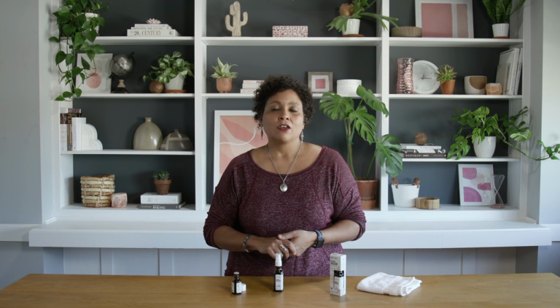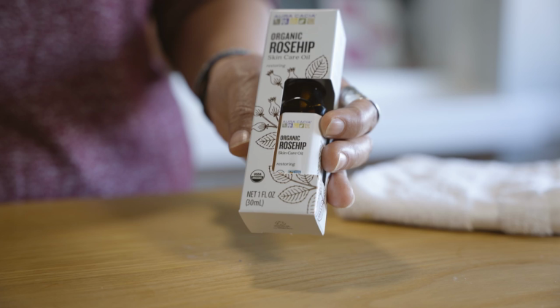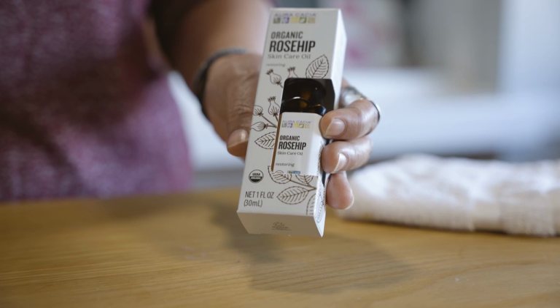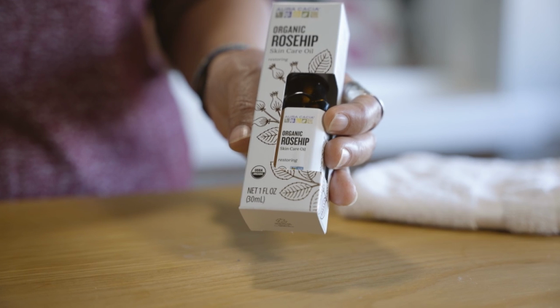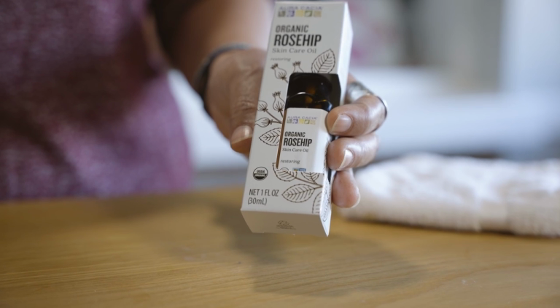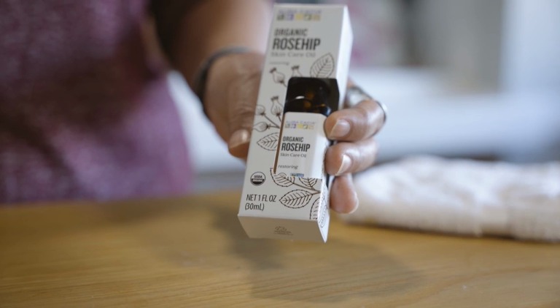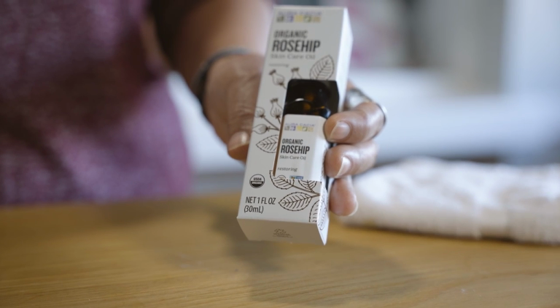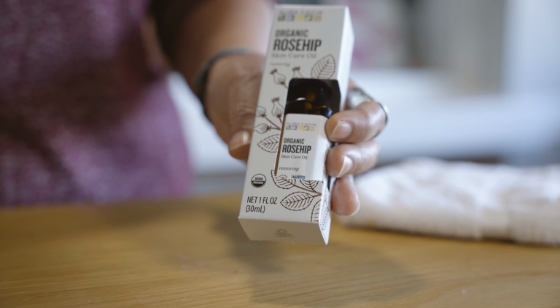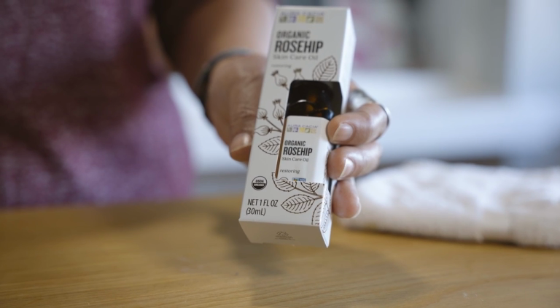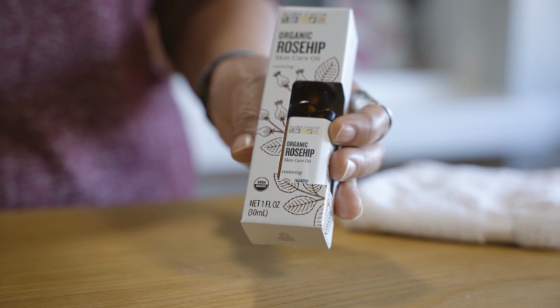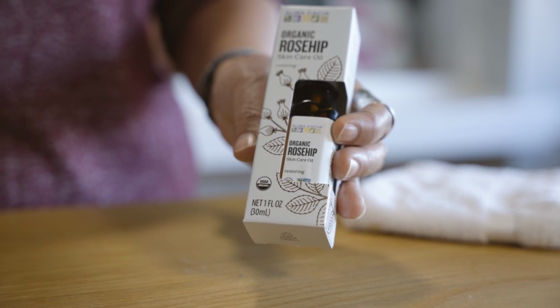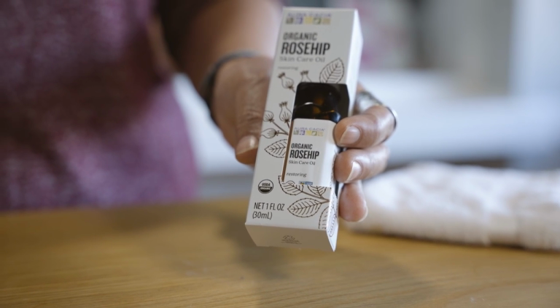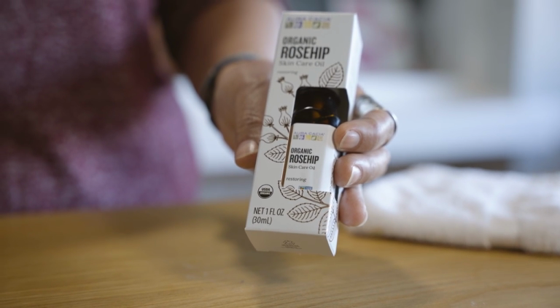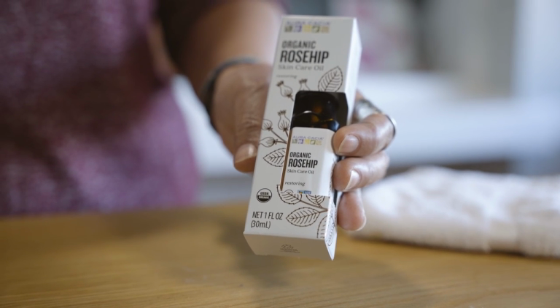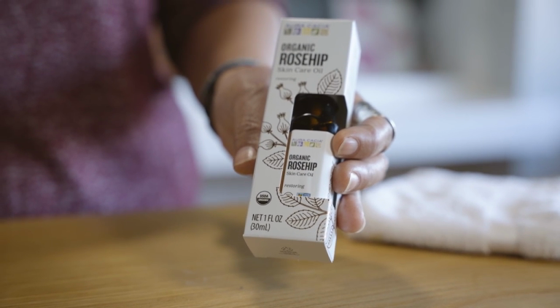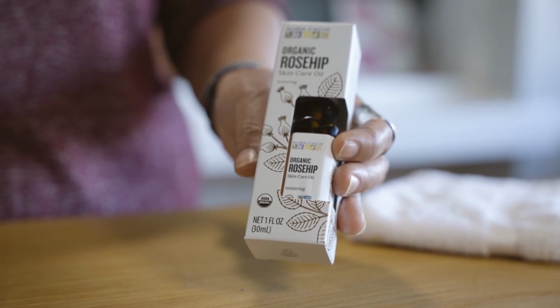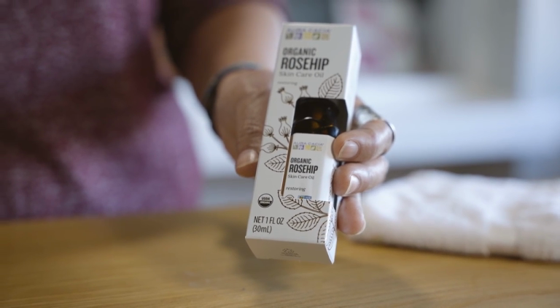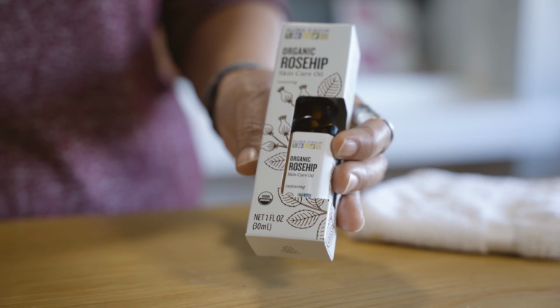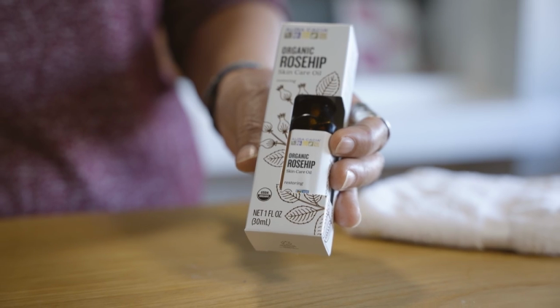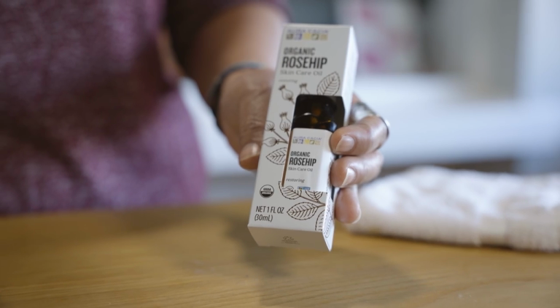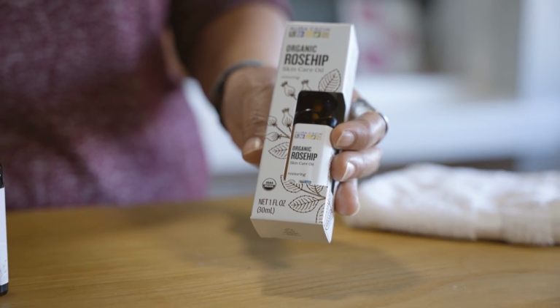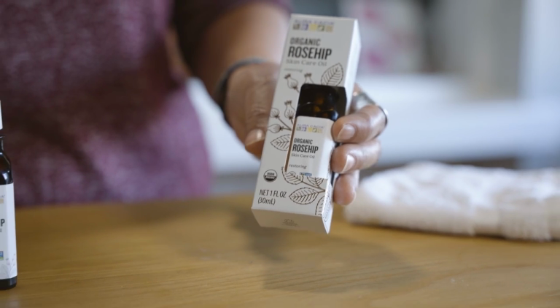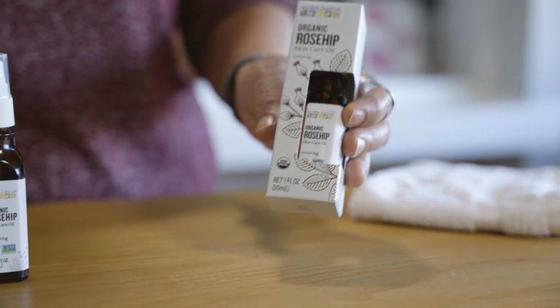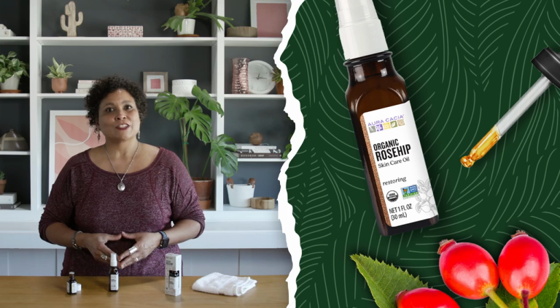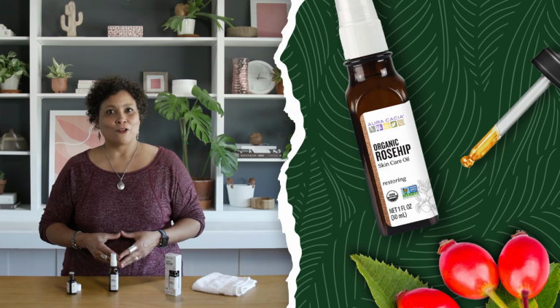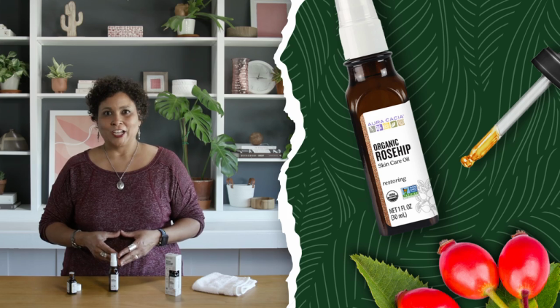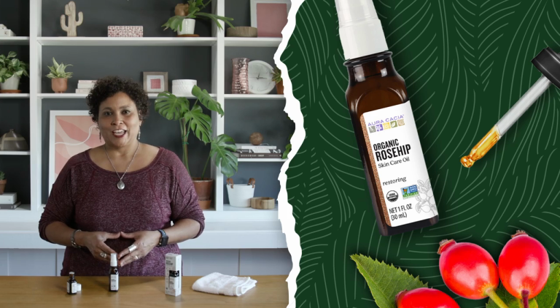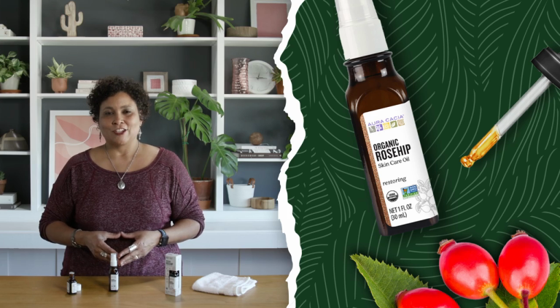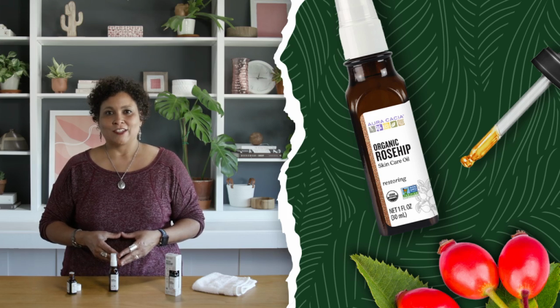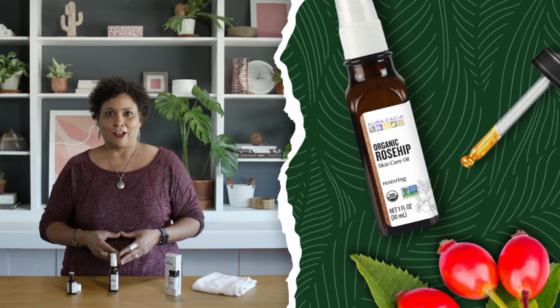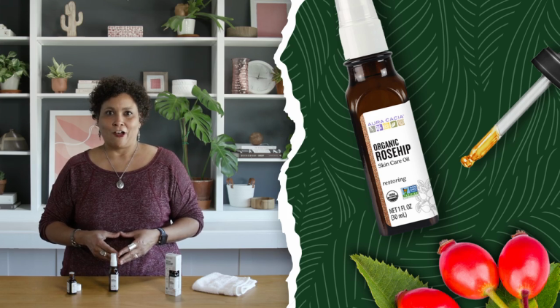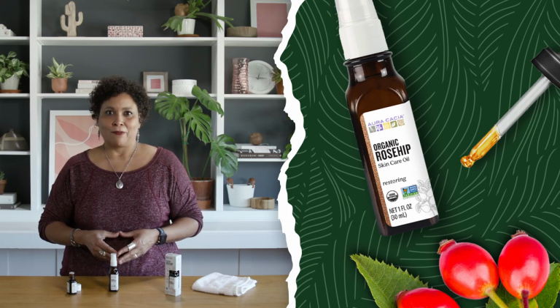For more tips, recipes, and suggestions for Rosehip Skincare Oil, visit oracacia.com.